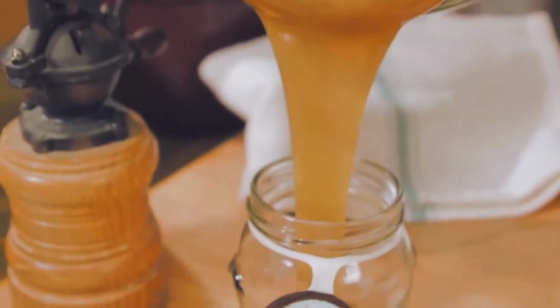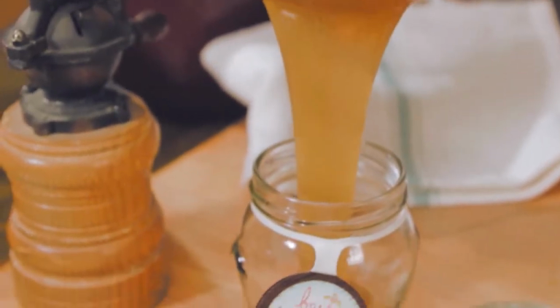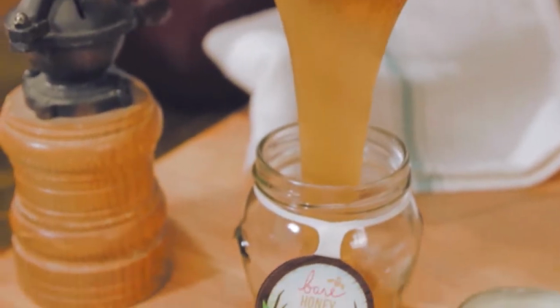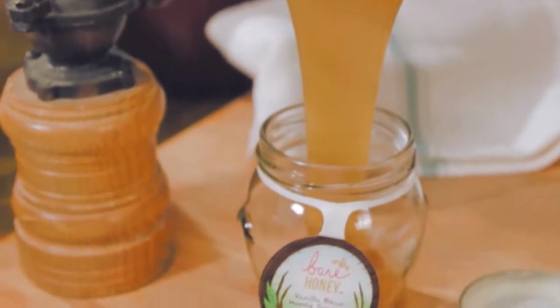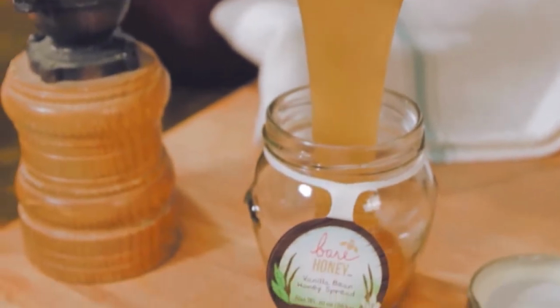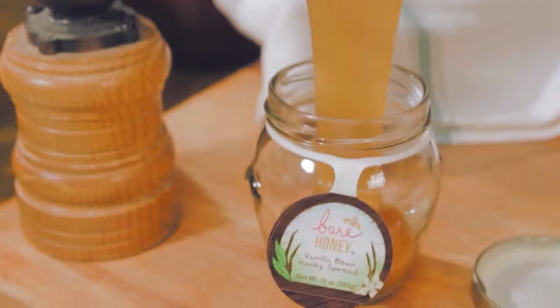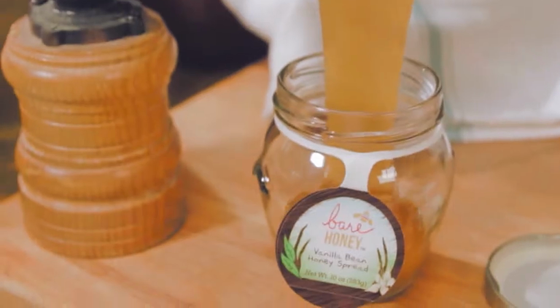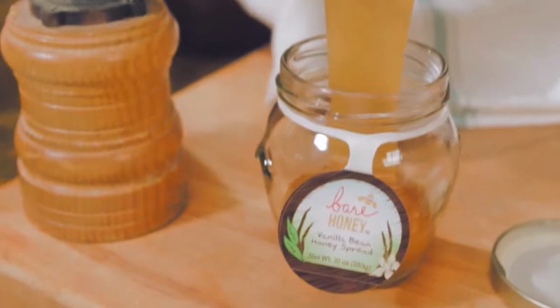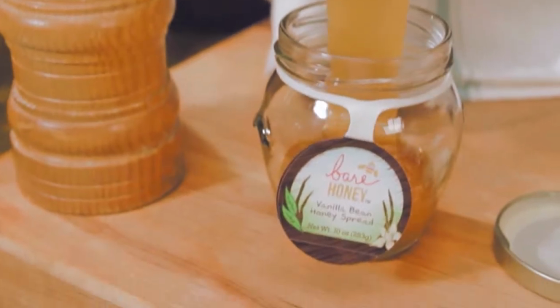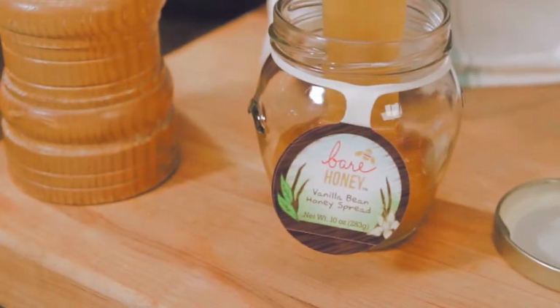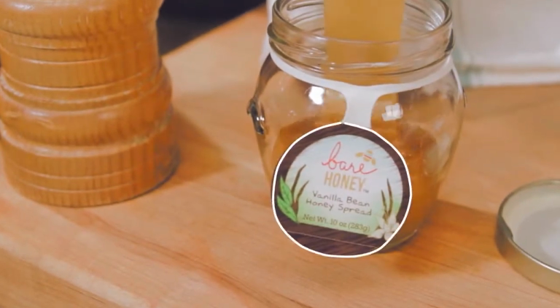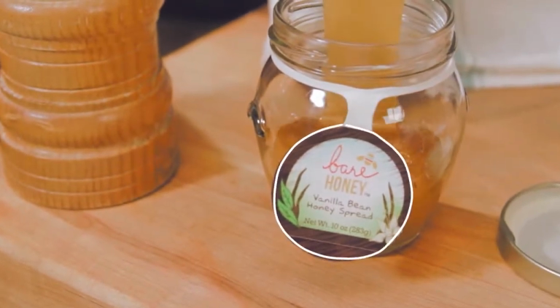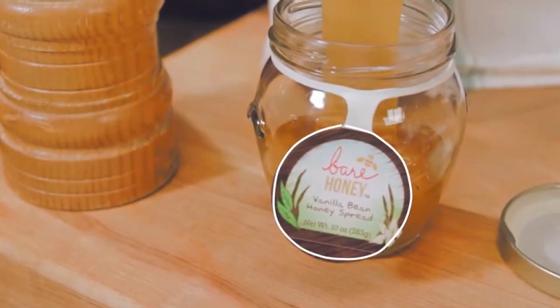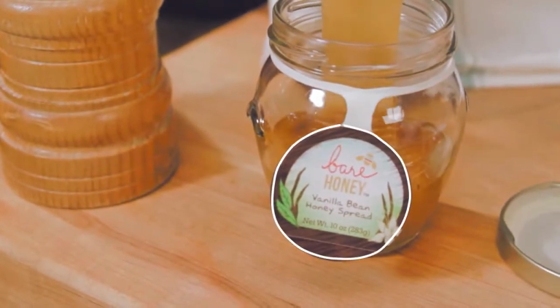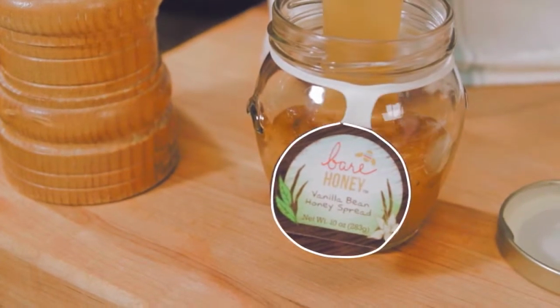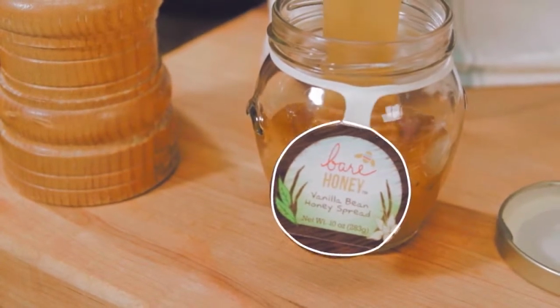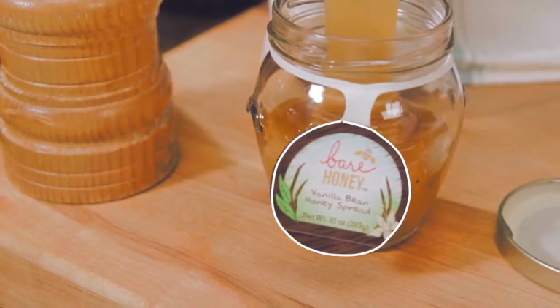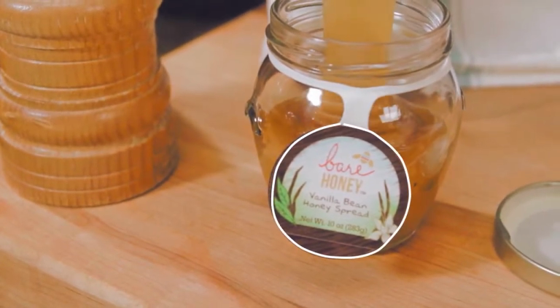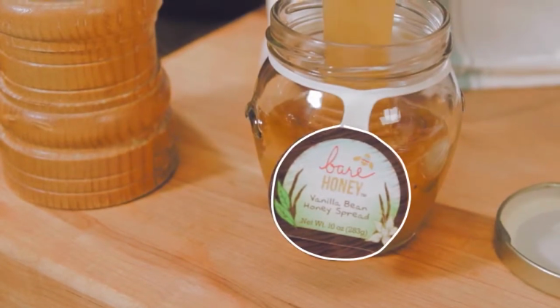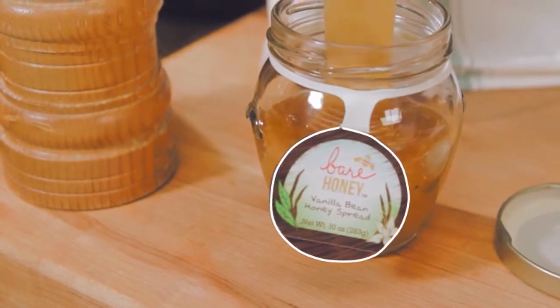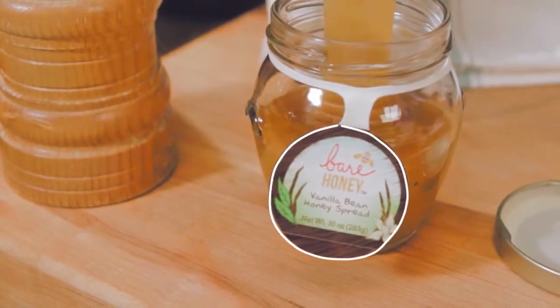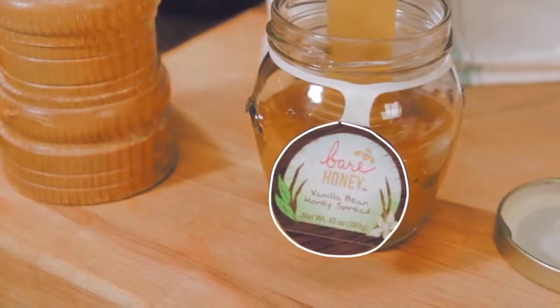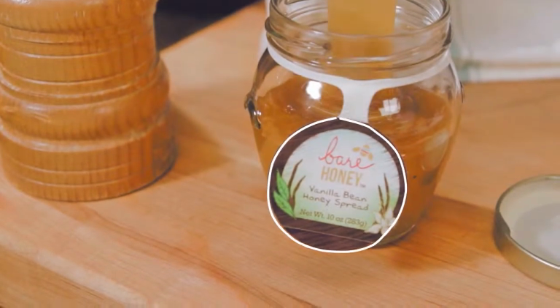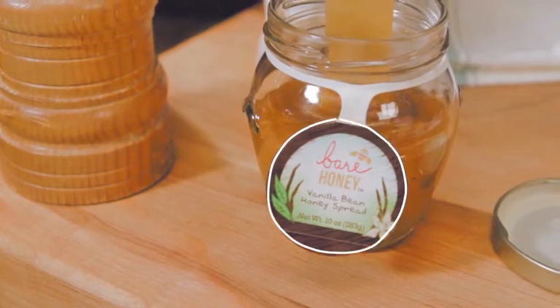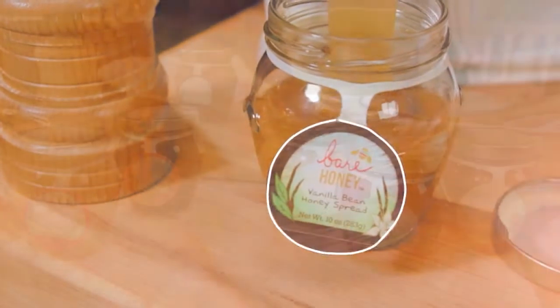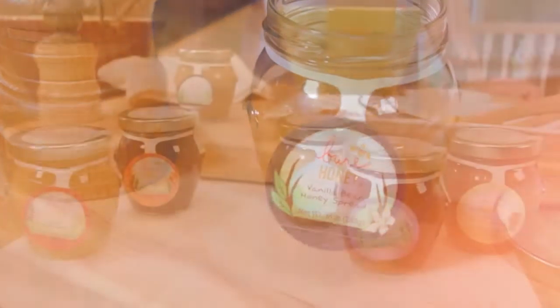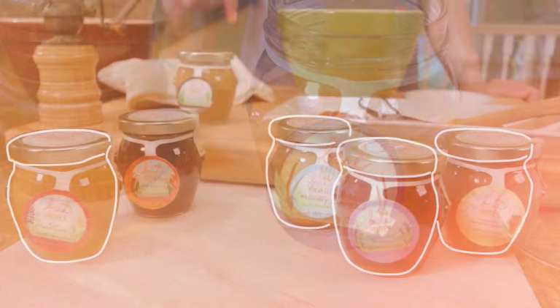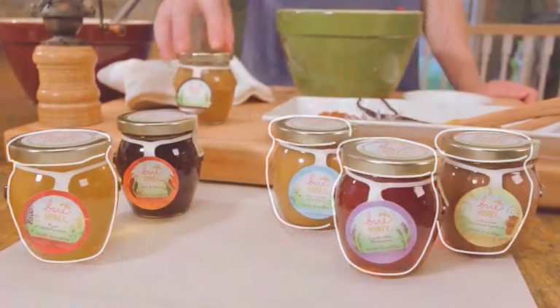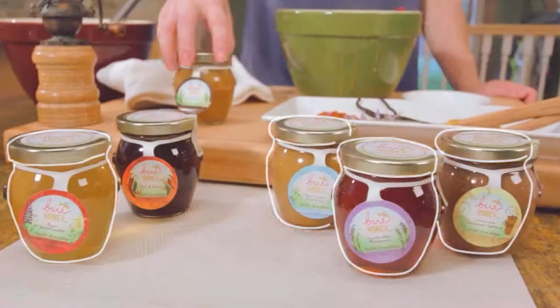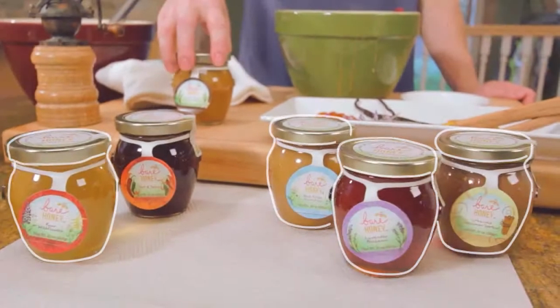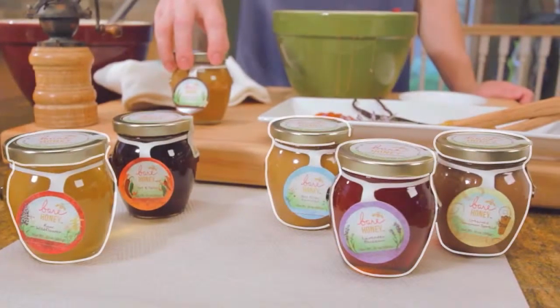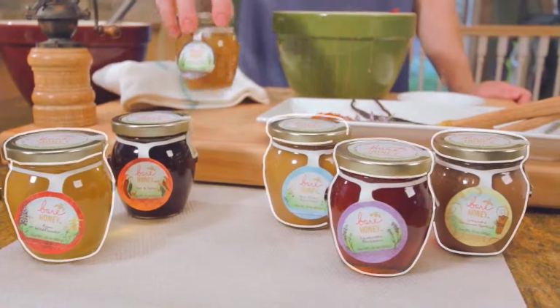Finally, we pour the mixture into the jar and send it off to your local grocery store.